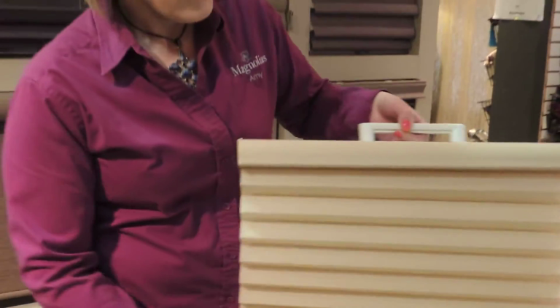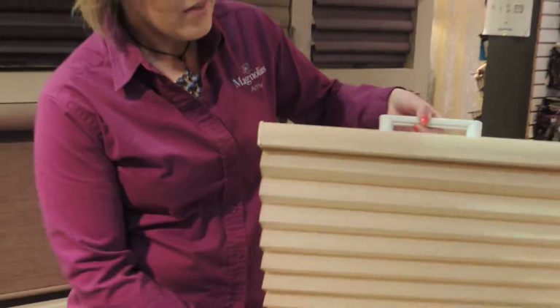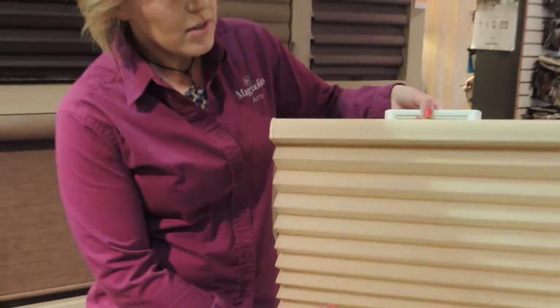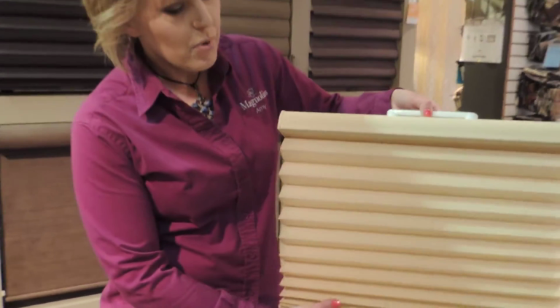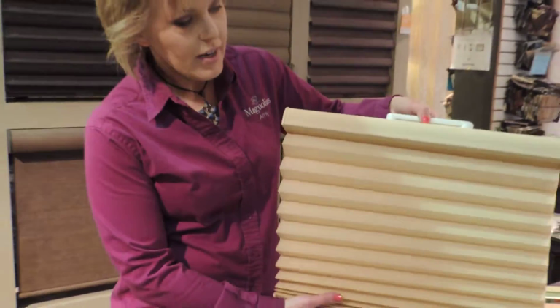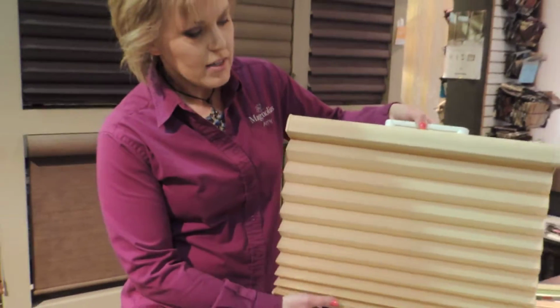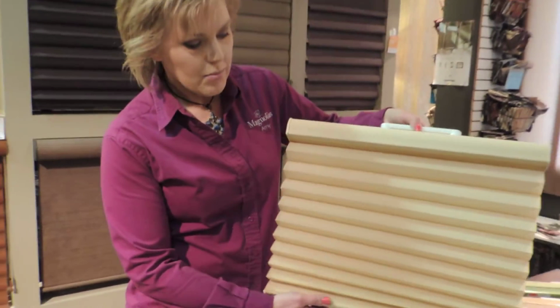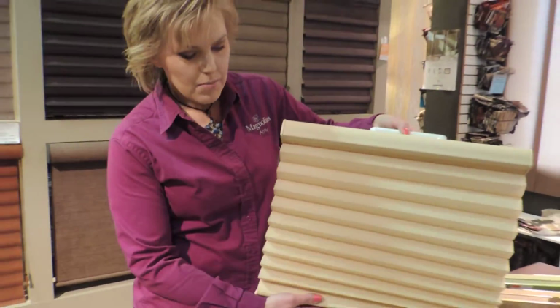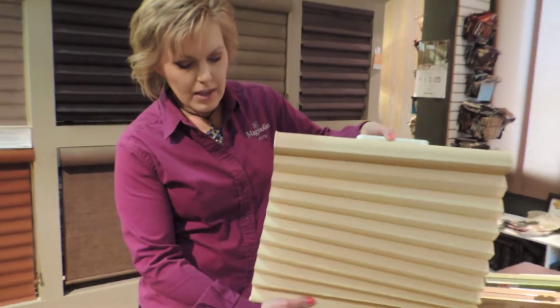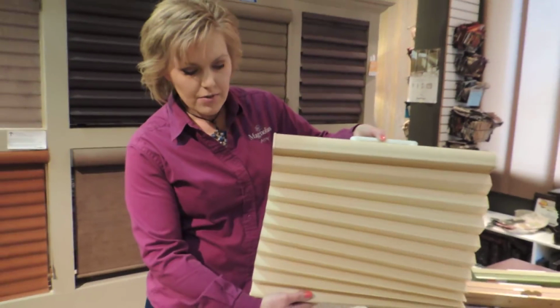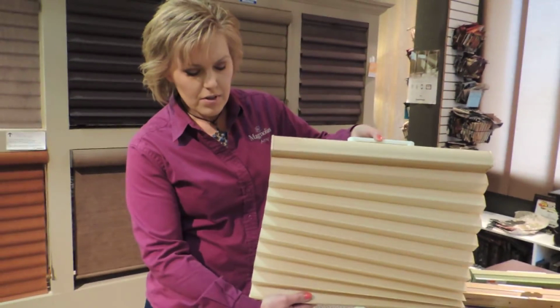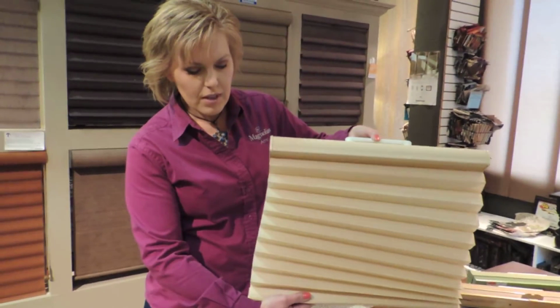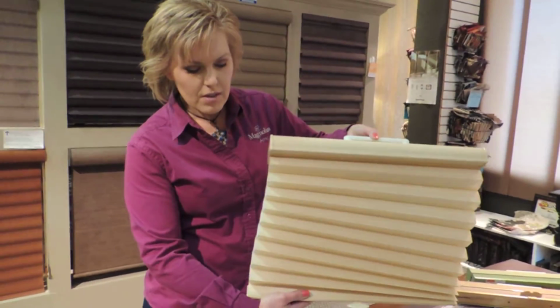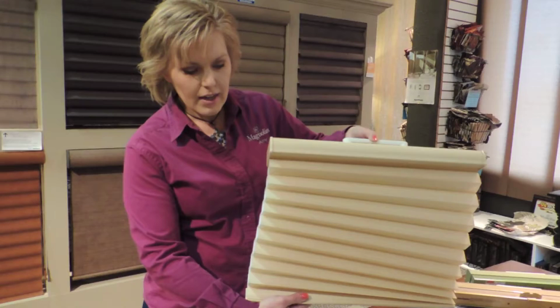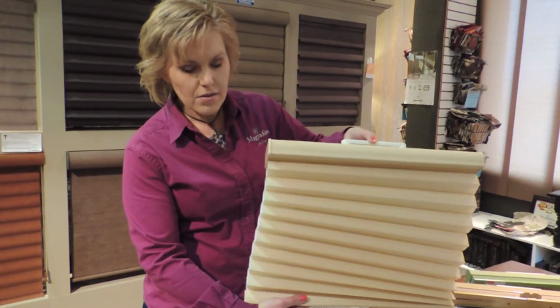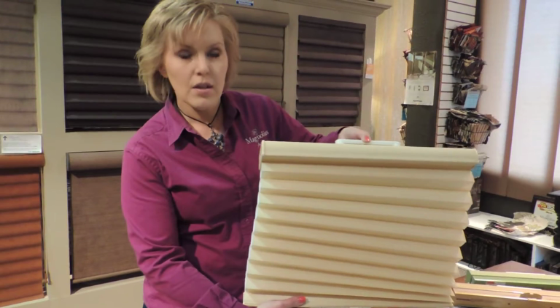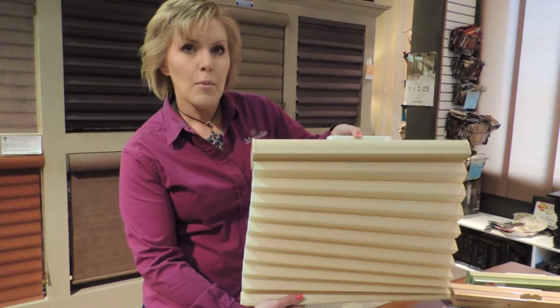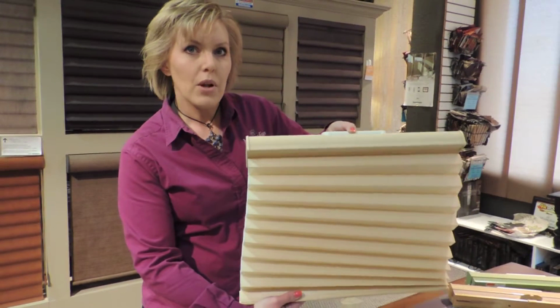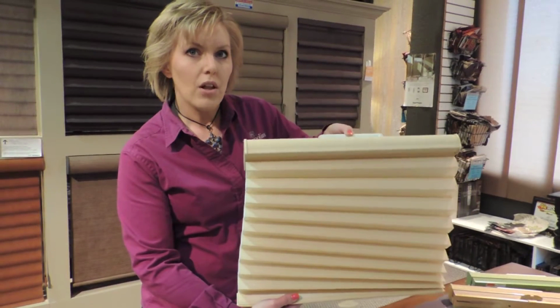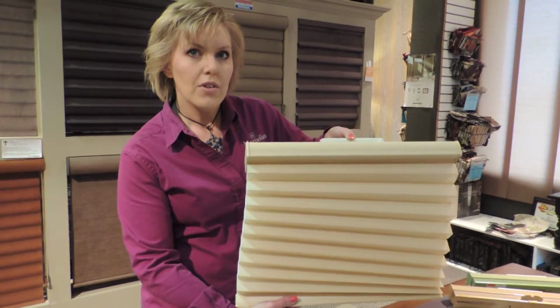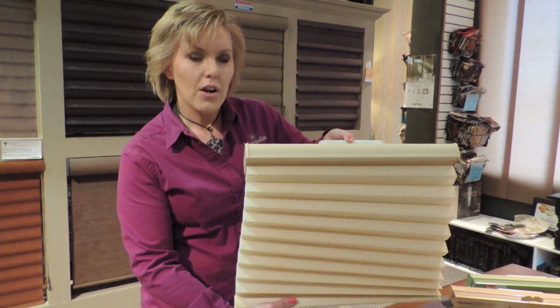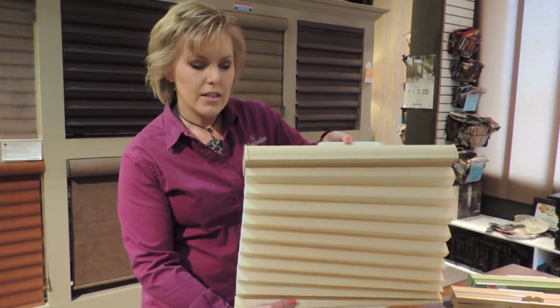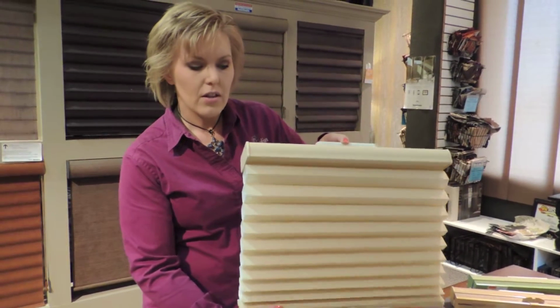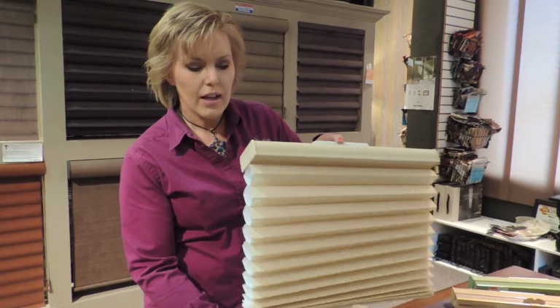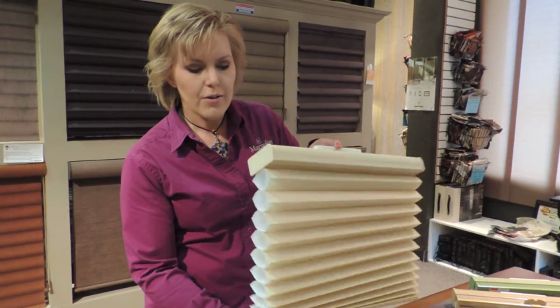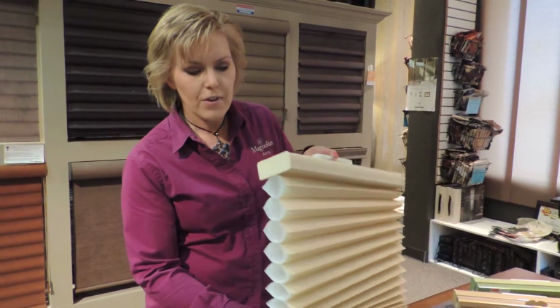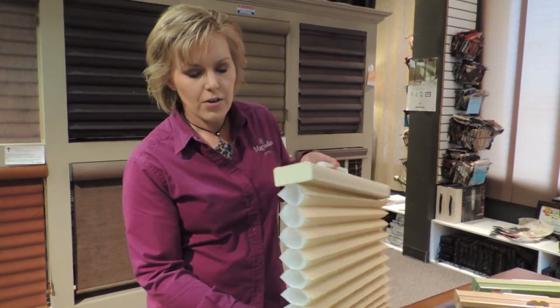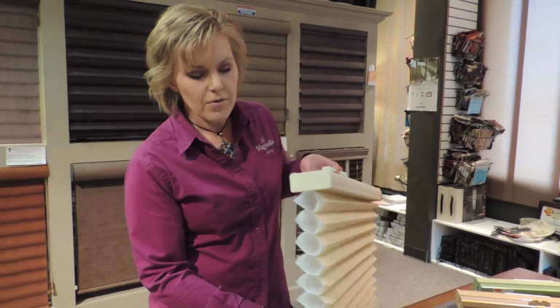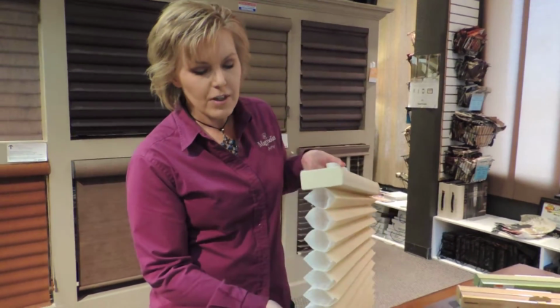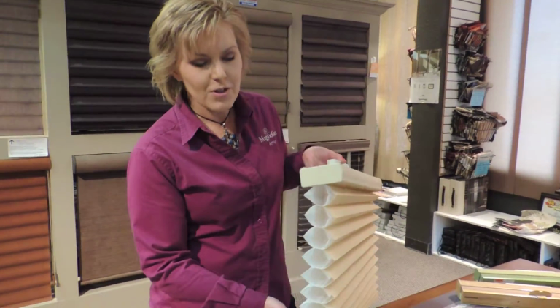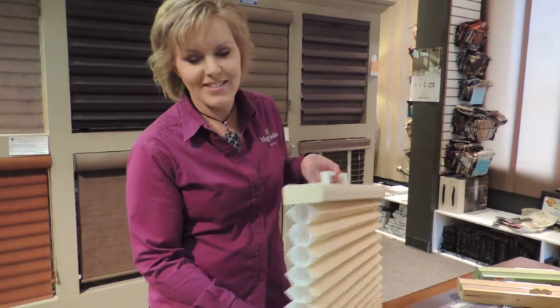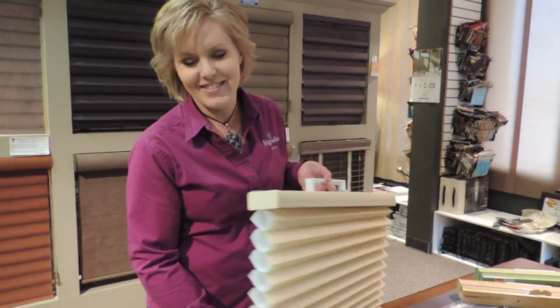This product comes in many different cell styles, but all of the Architella line feature...